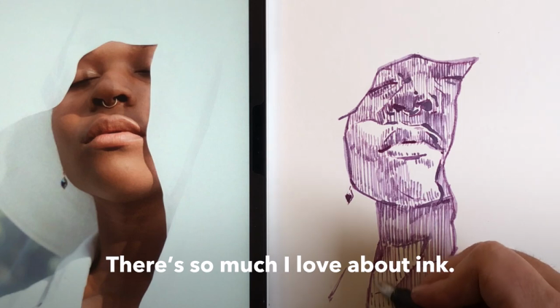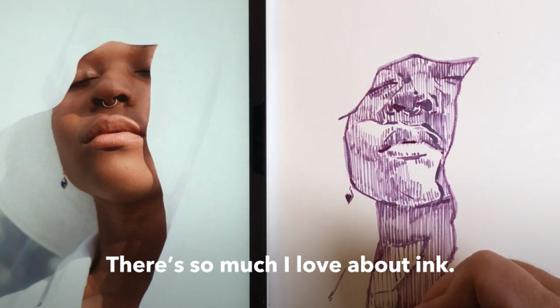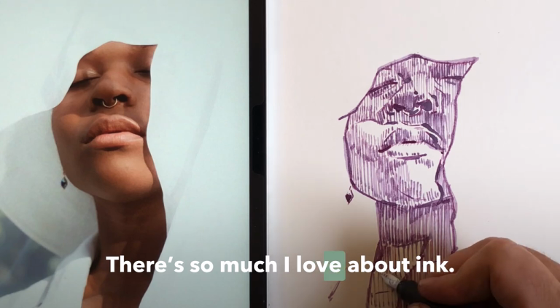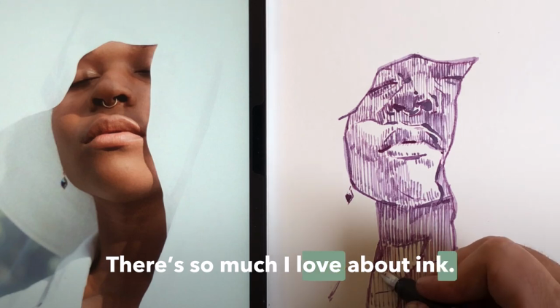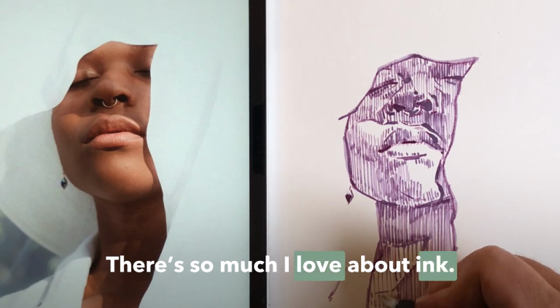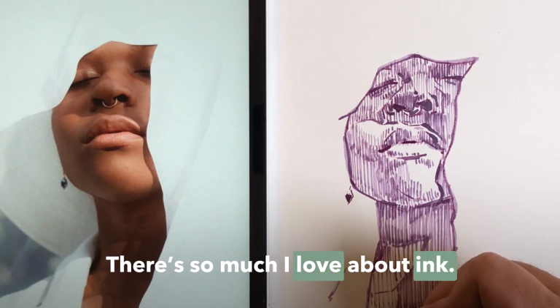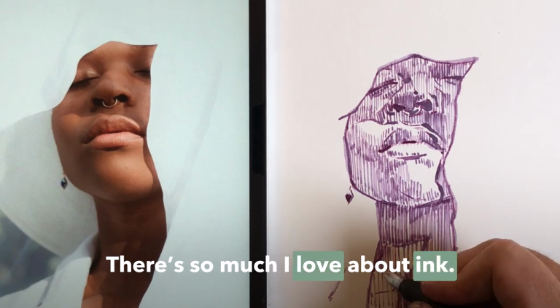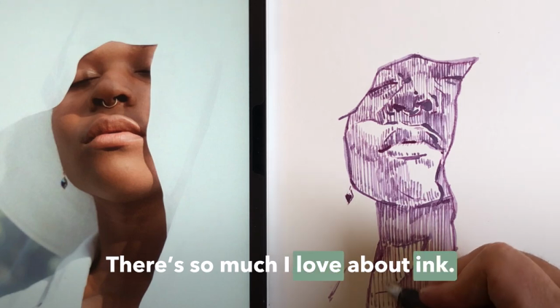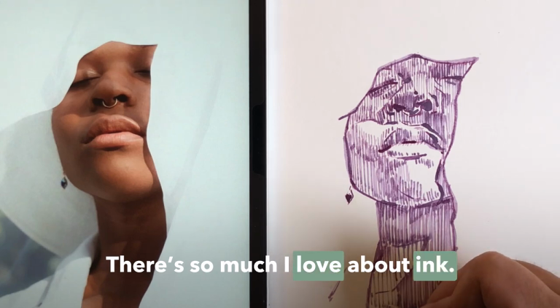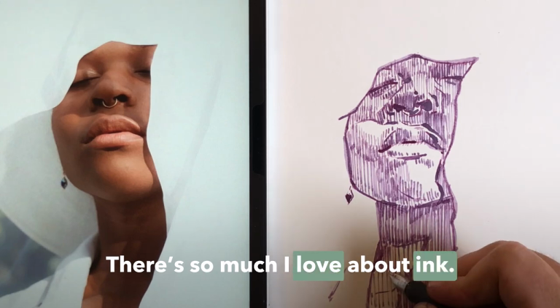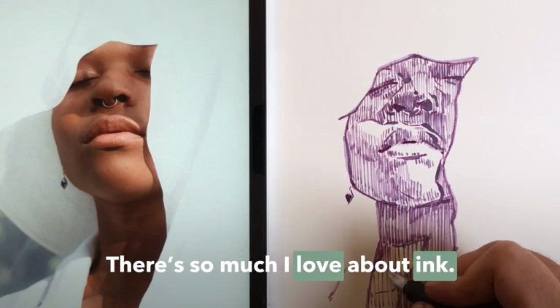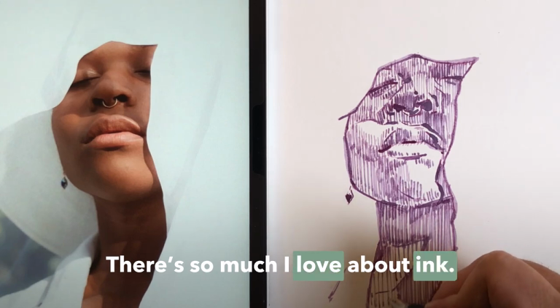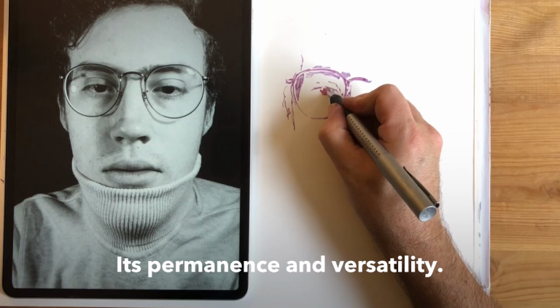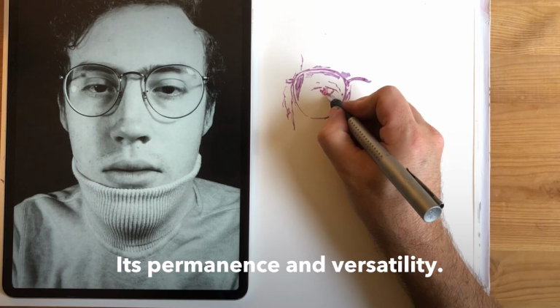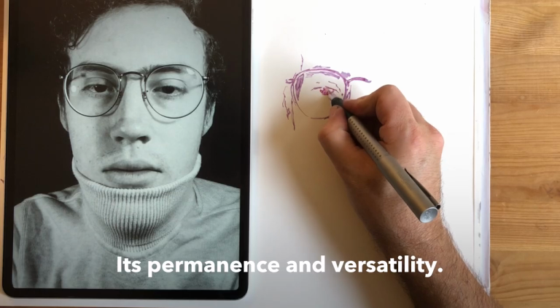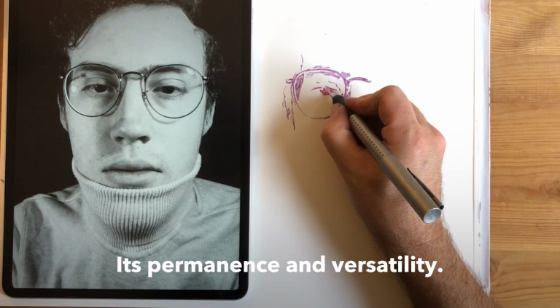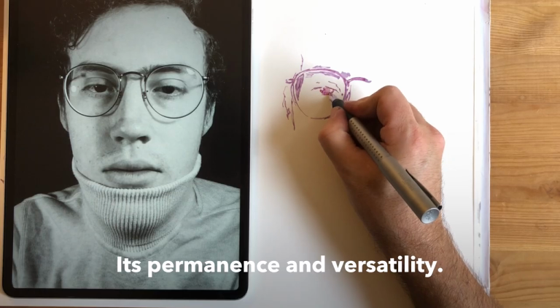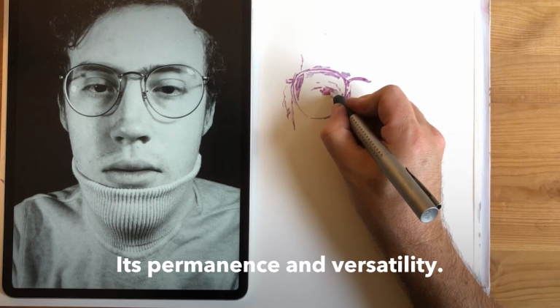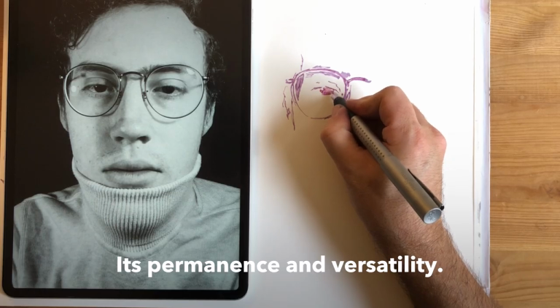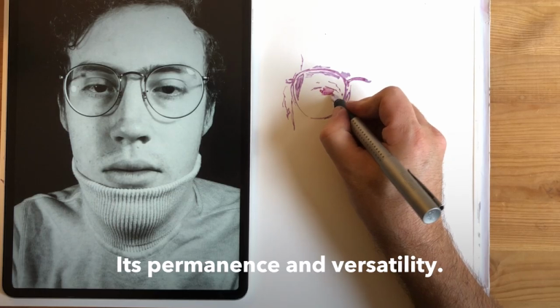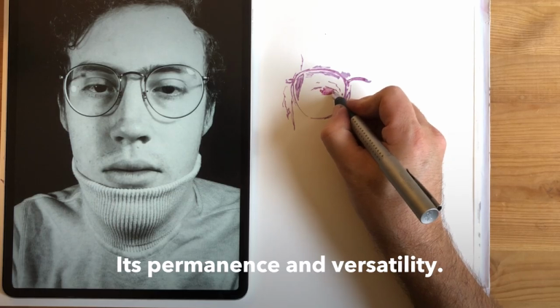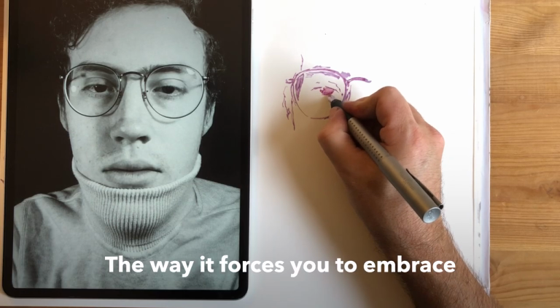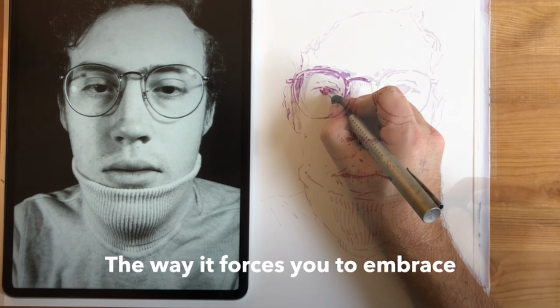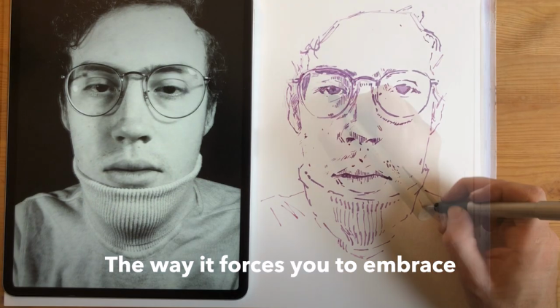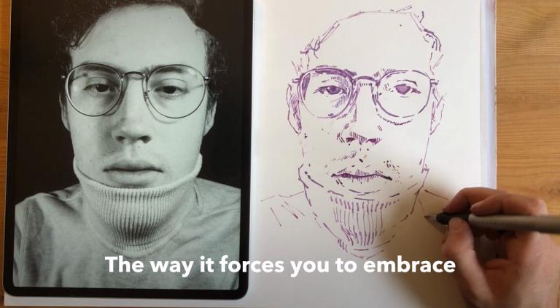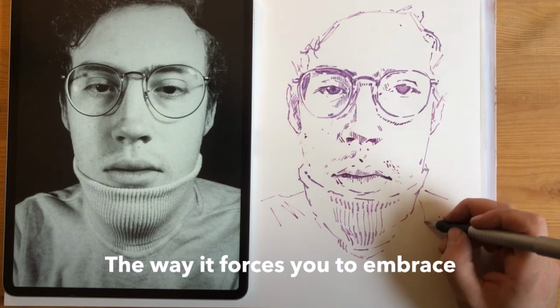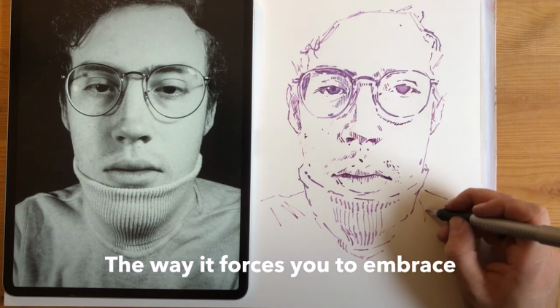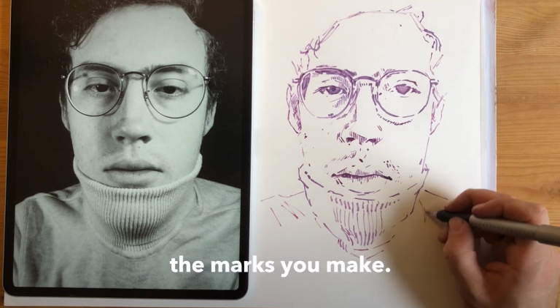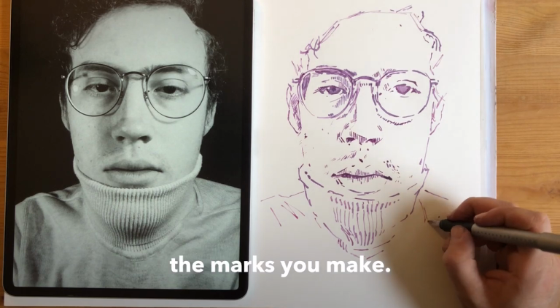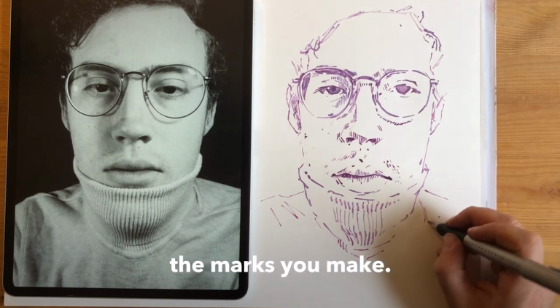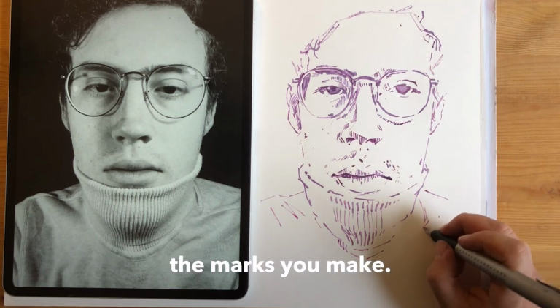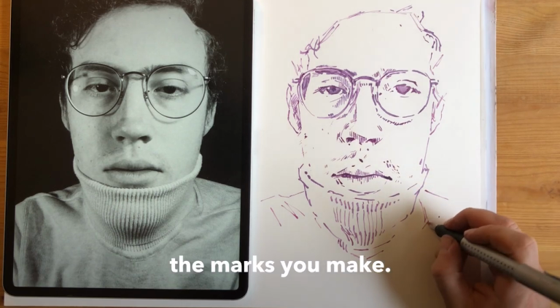There's so much I love about ink, its permanence and versatility, the way it forces you to embrace the marks you make.